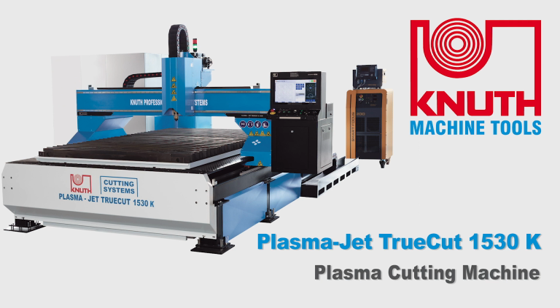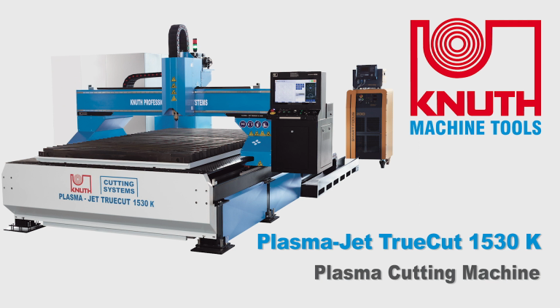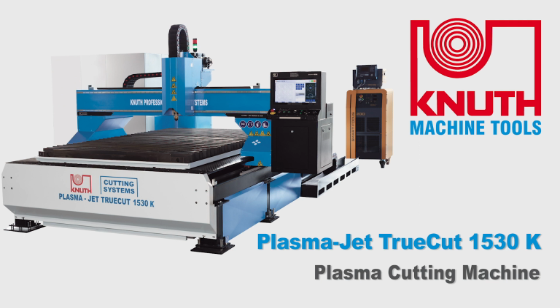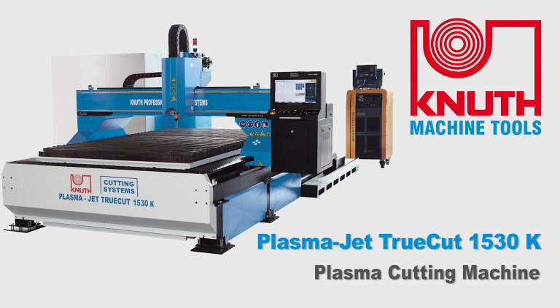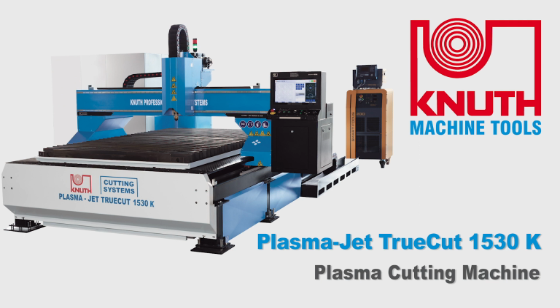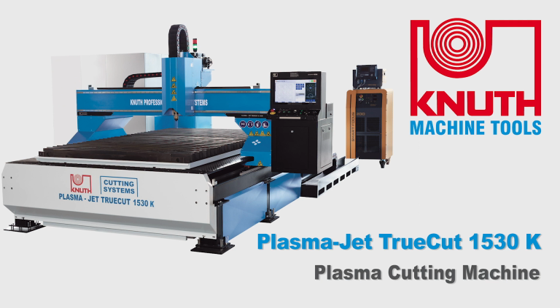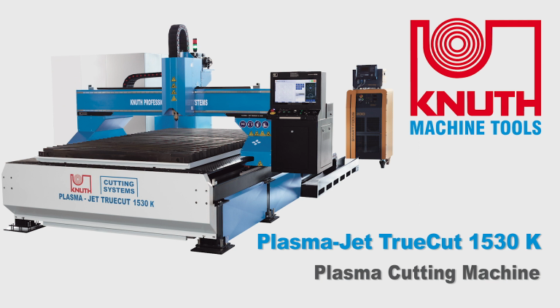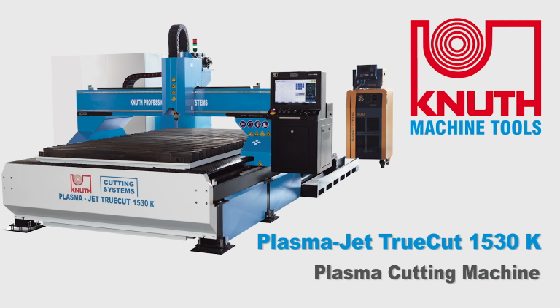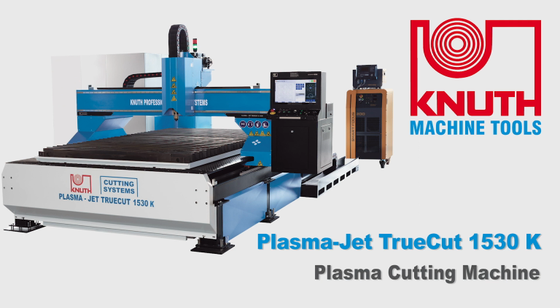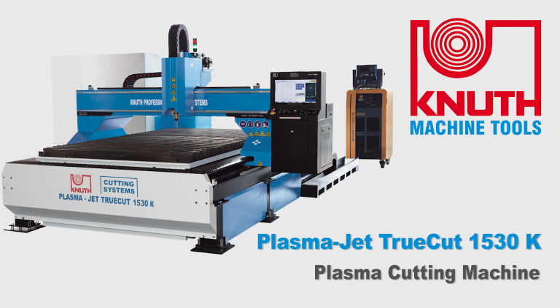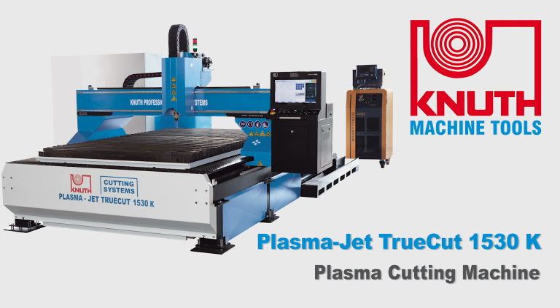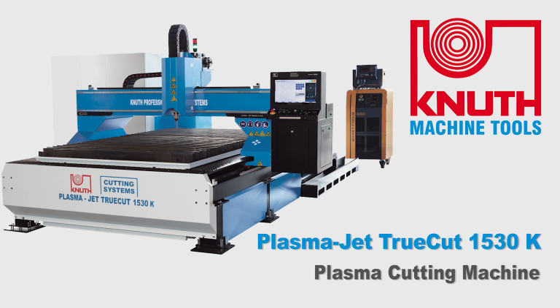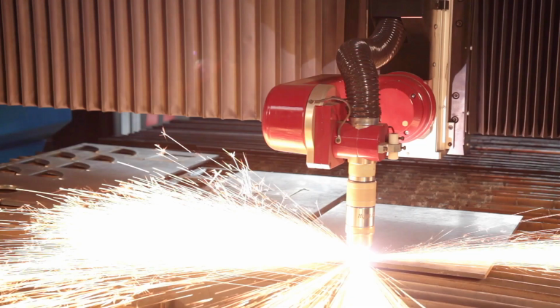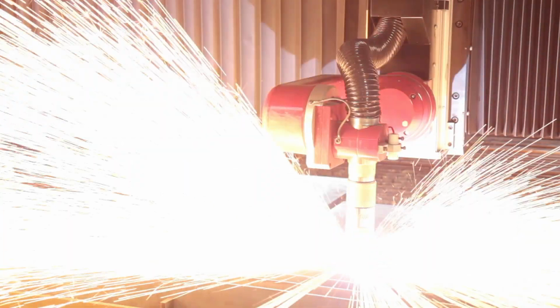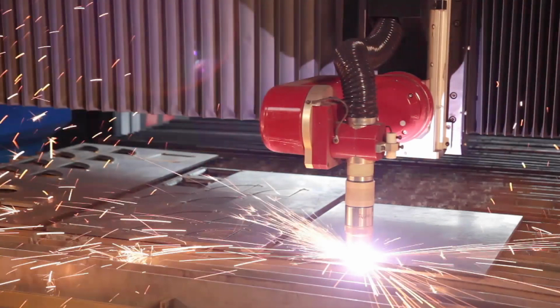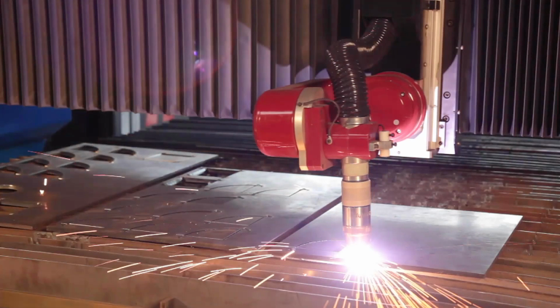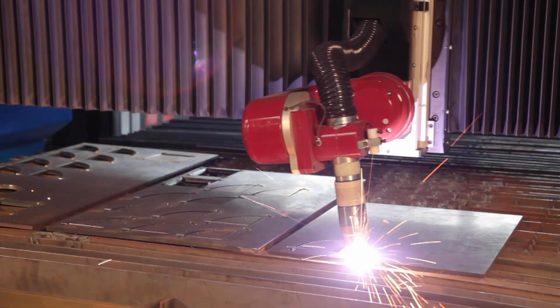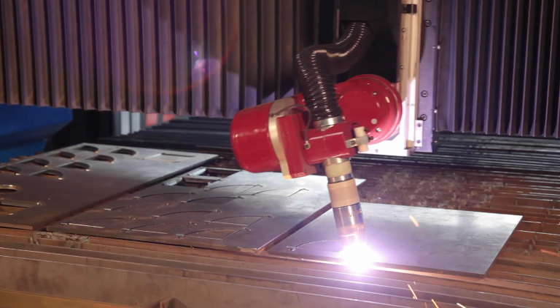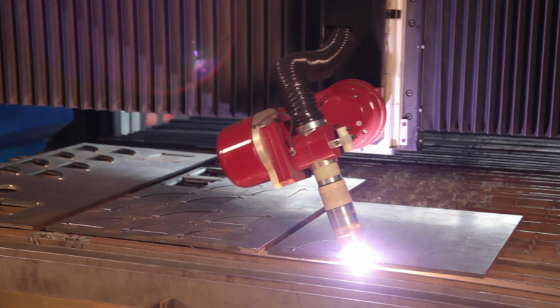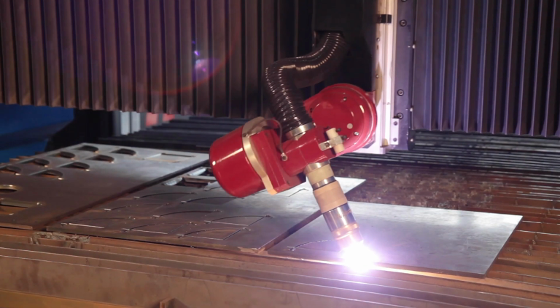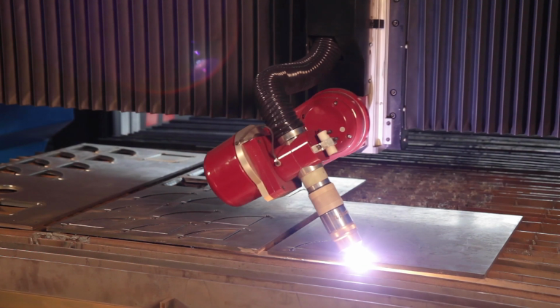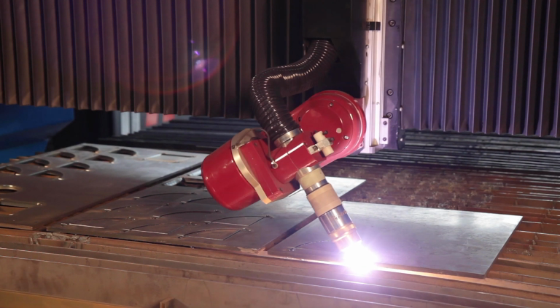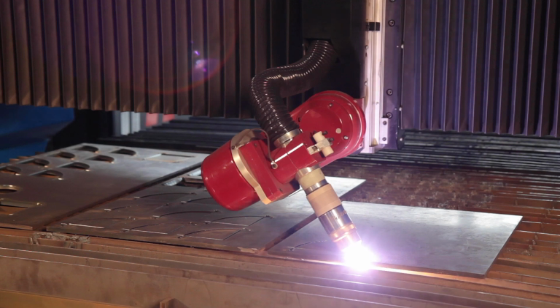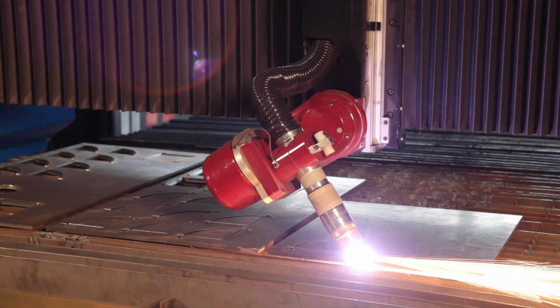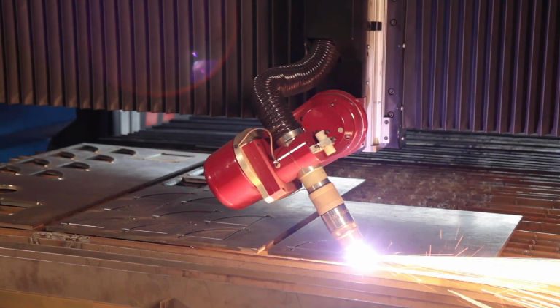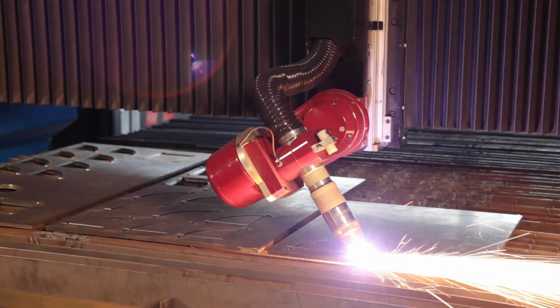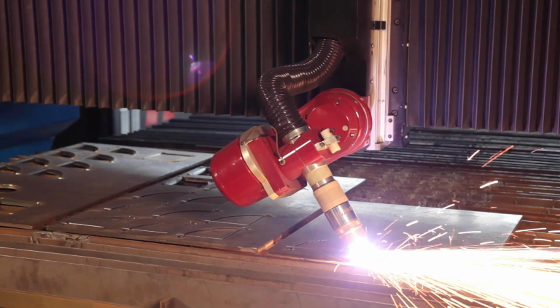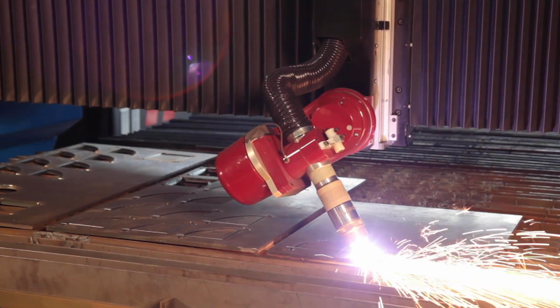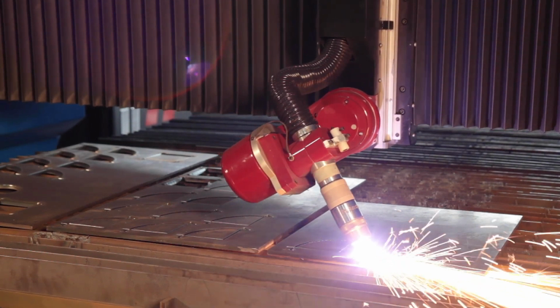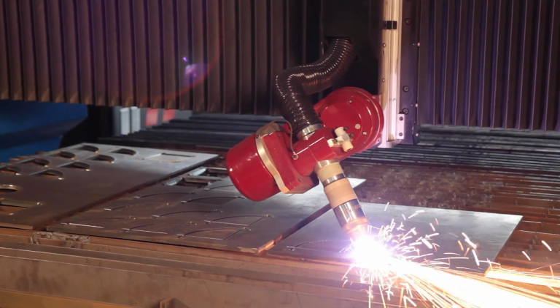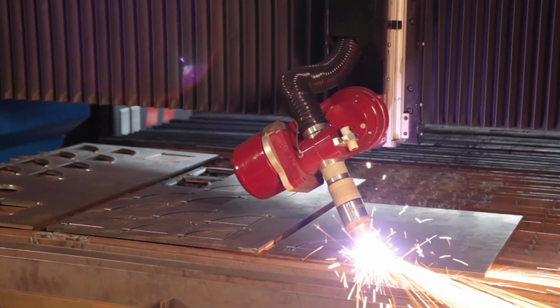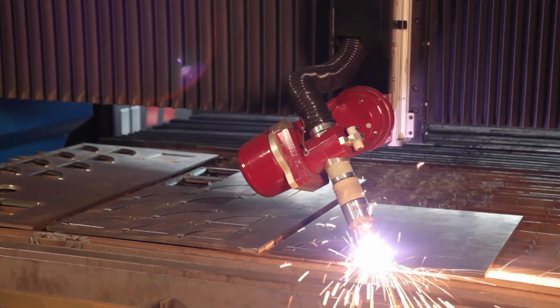Options with the TruCut series include a 5-axis cutting head, pipe cutting device, or a variety of other options.